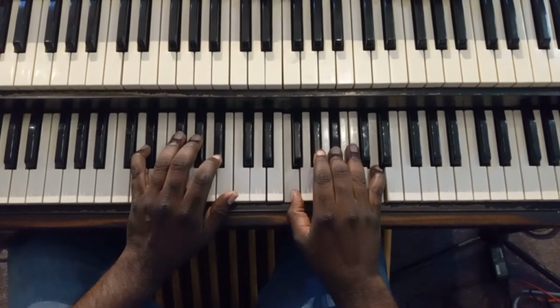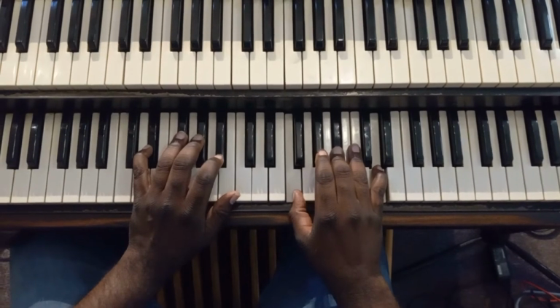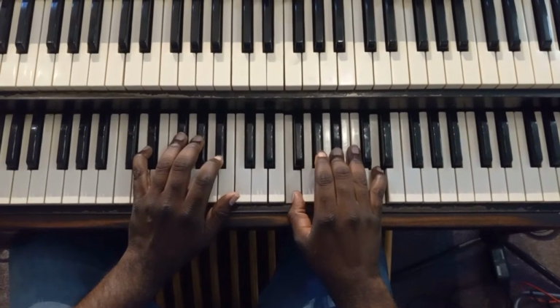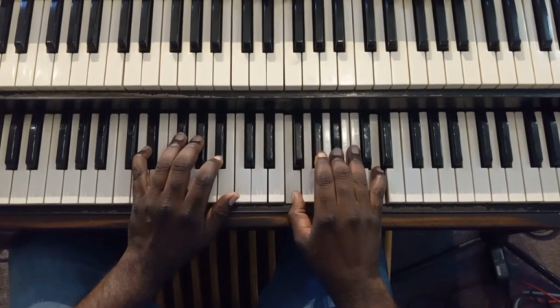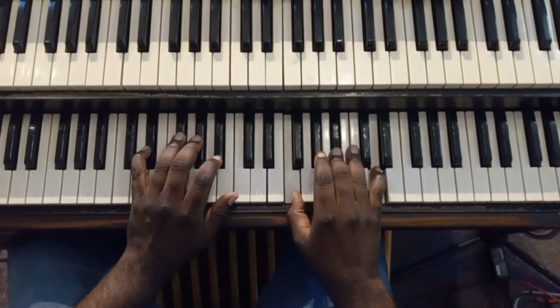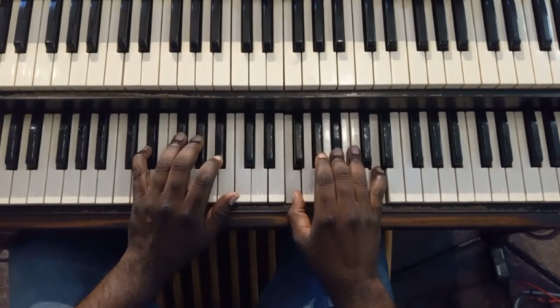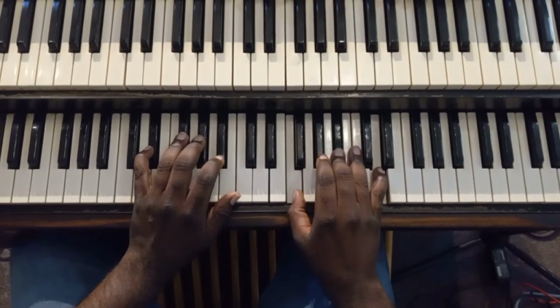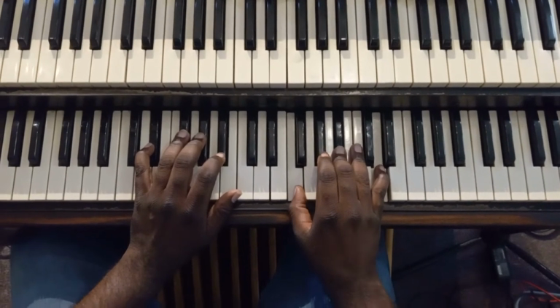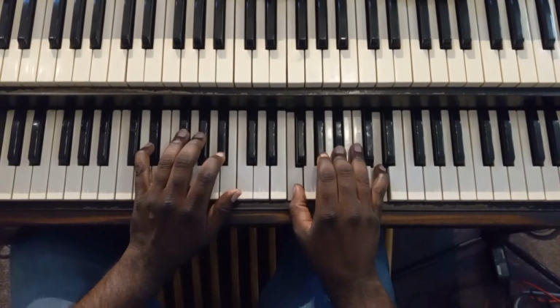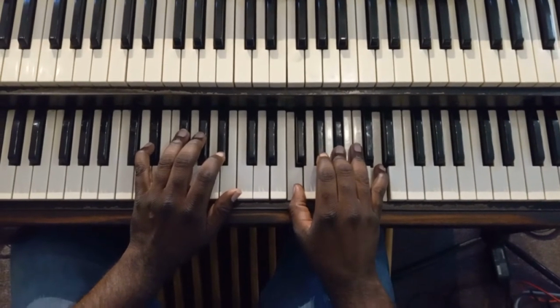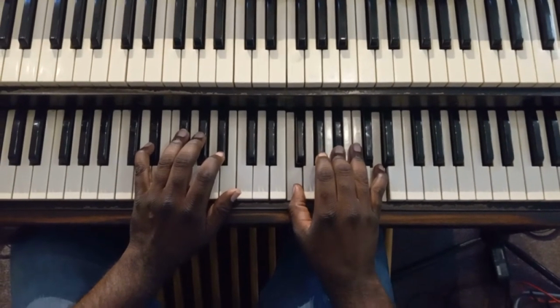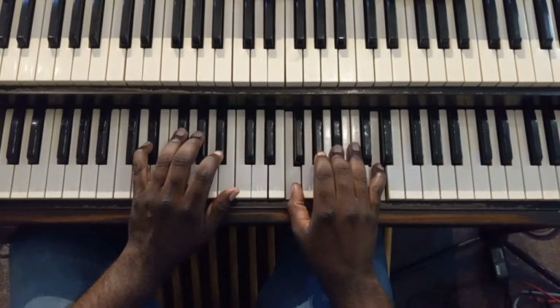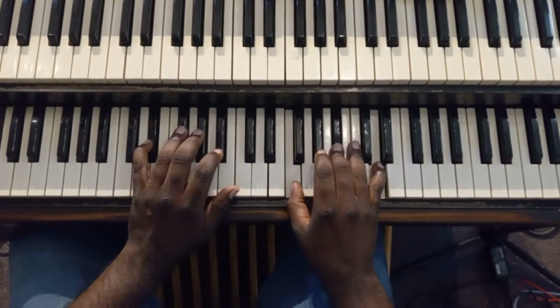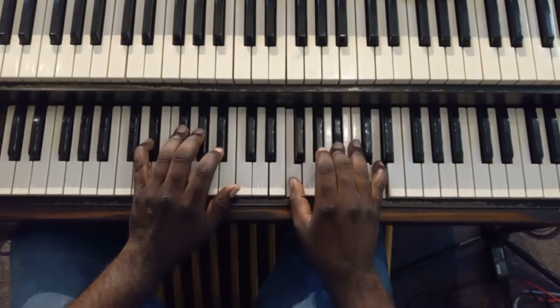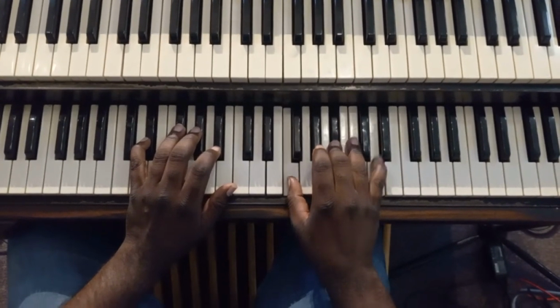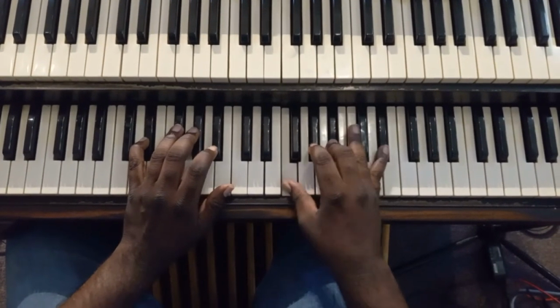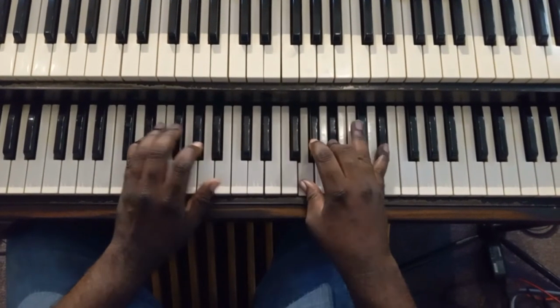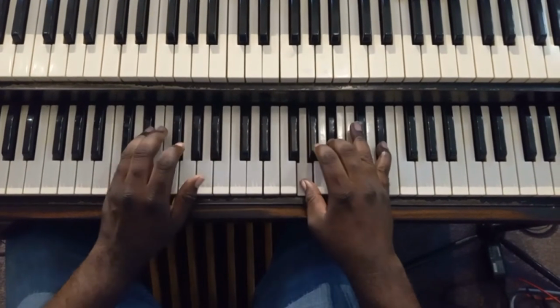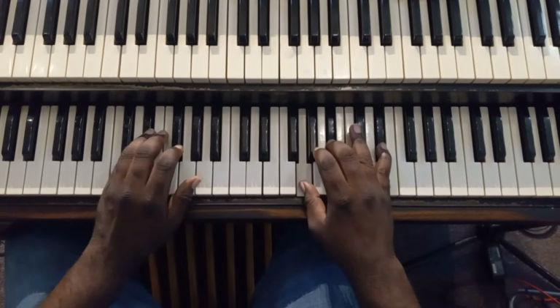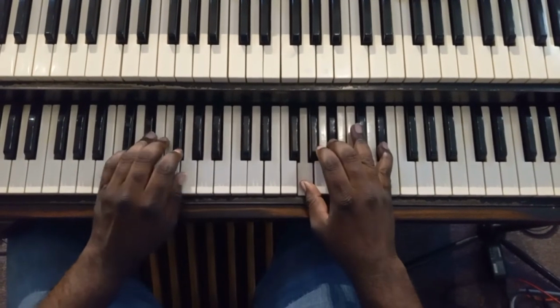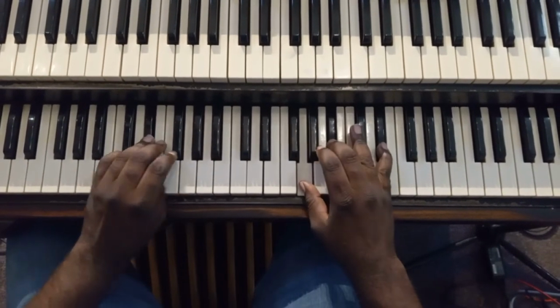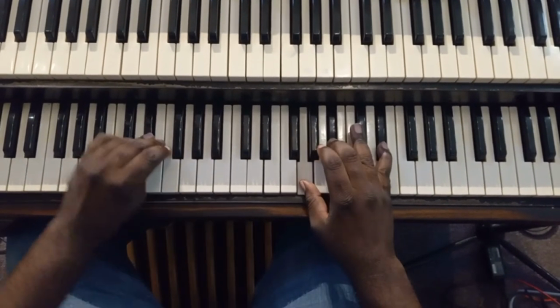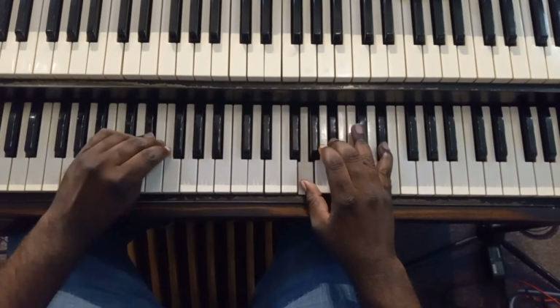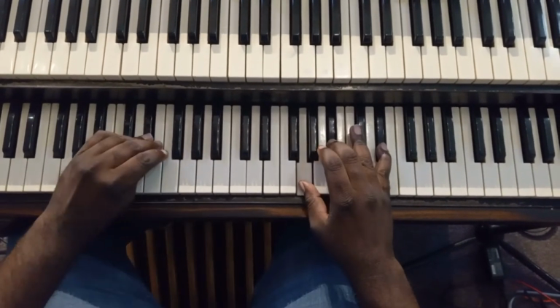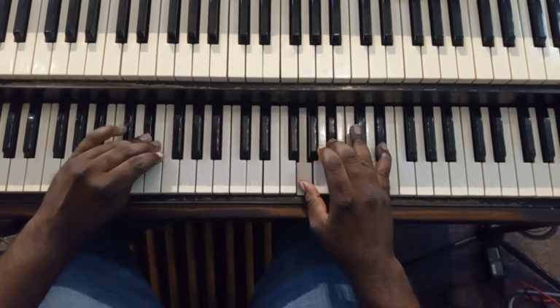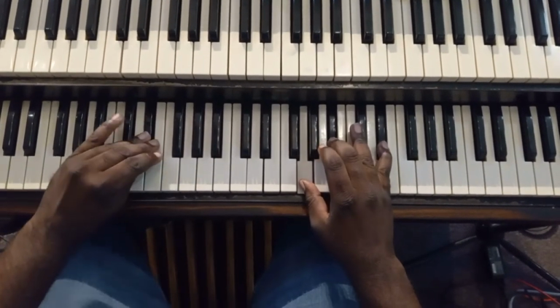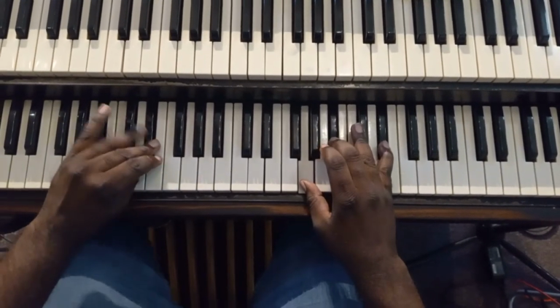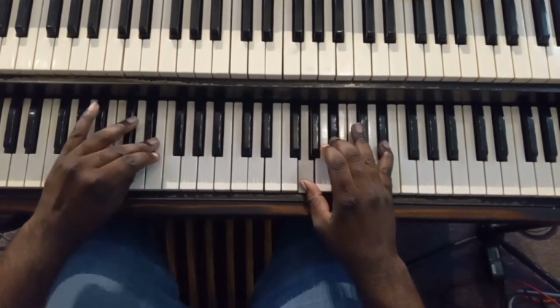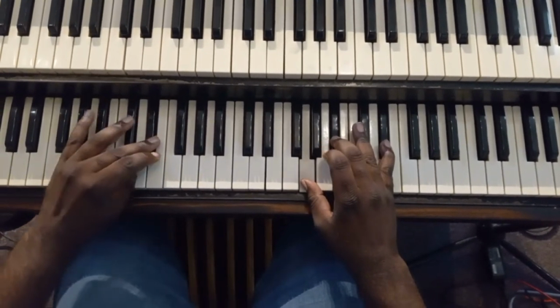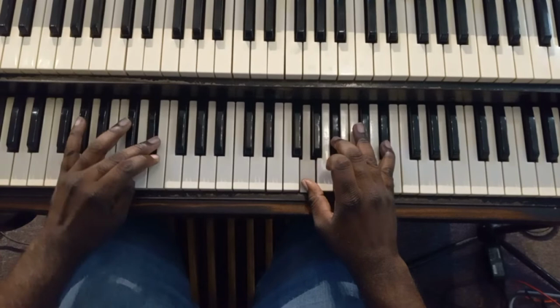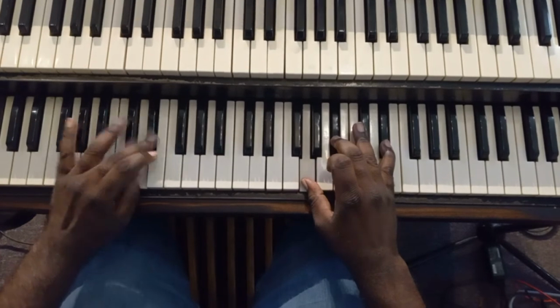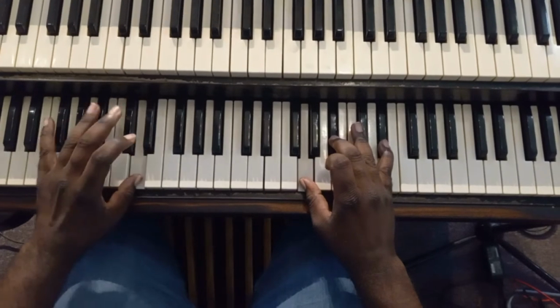Now let's add a little flavor to it. Let's move that bass to D.